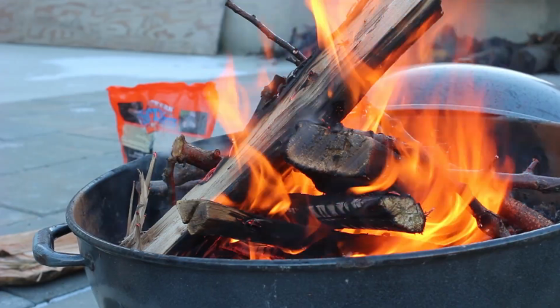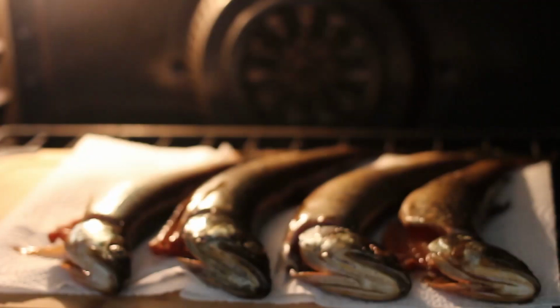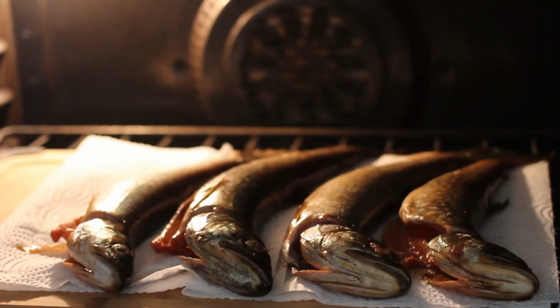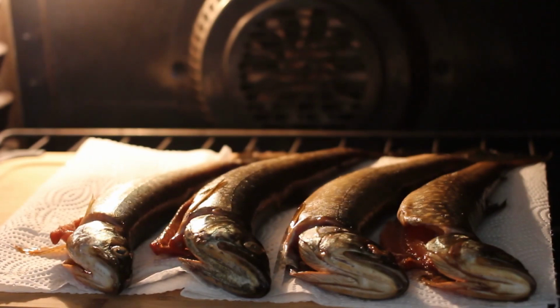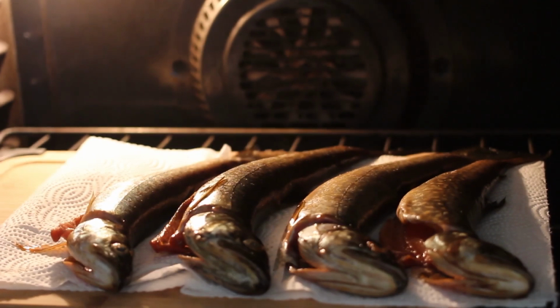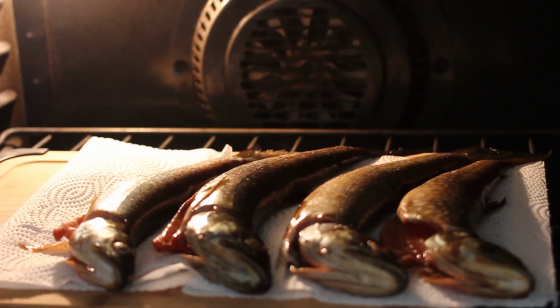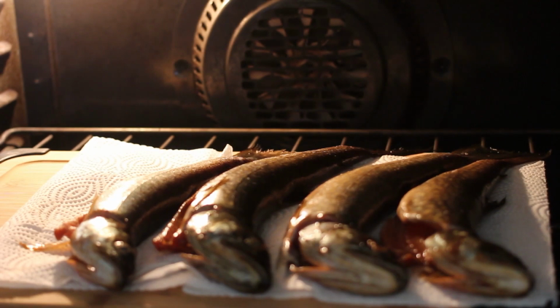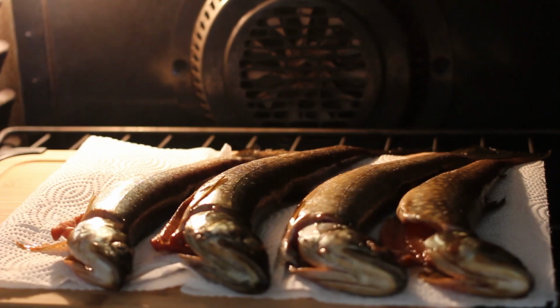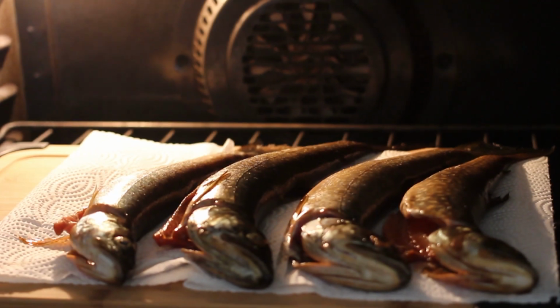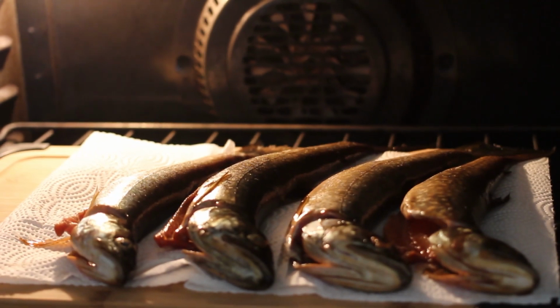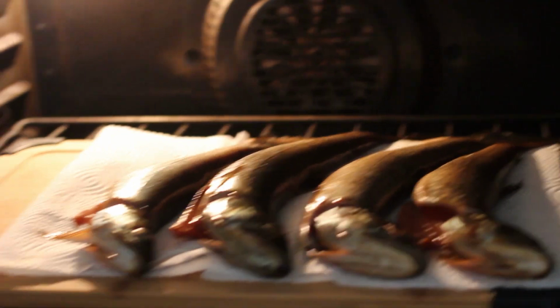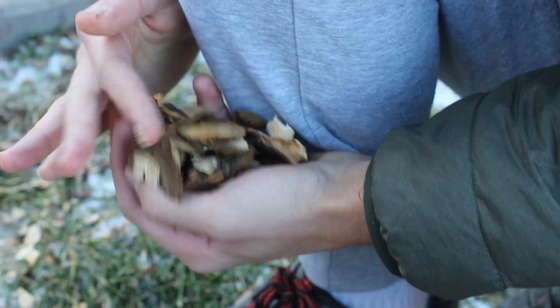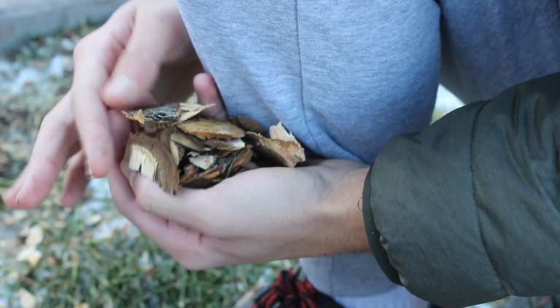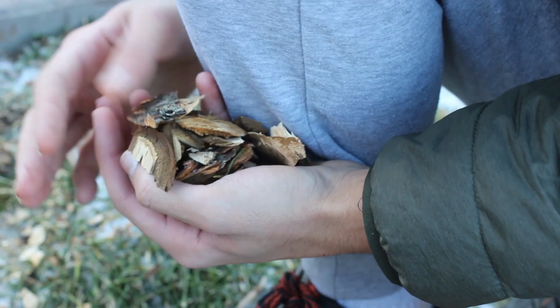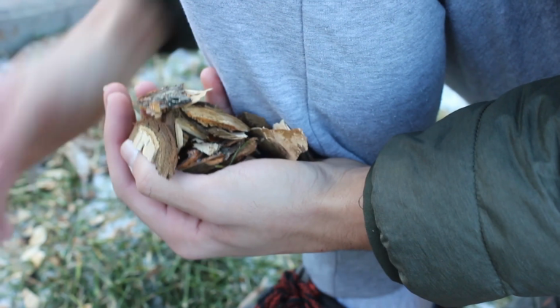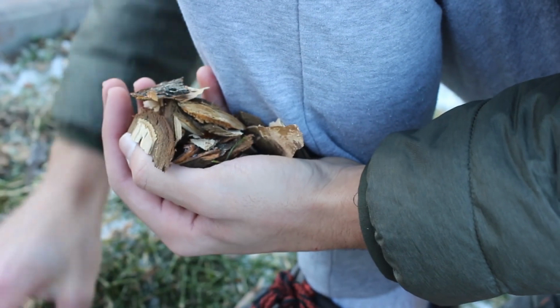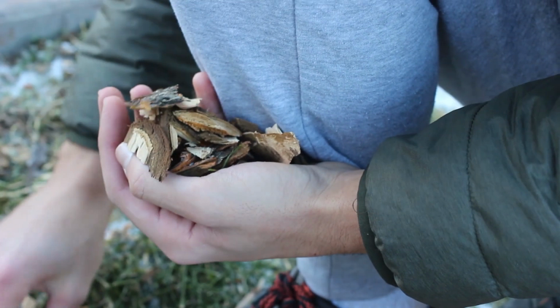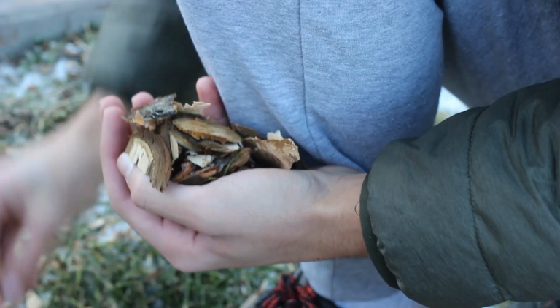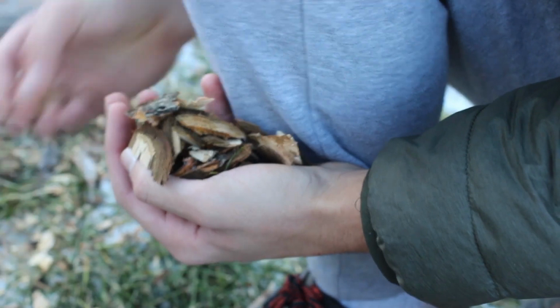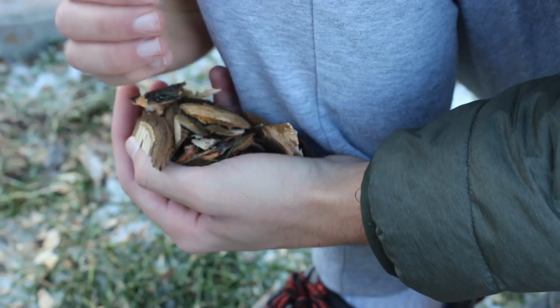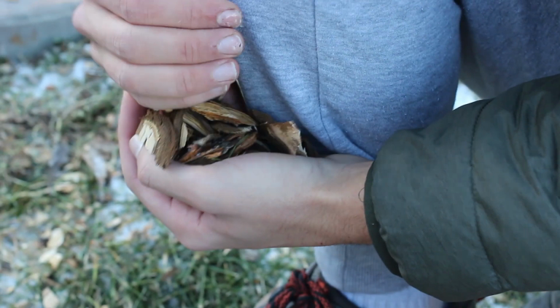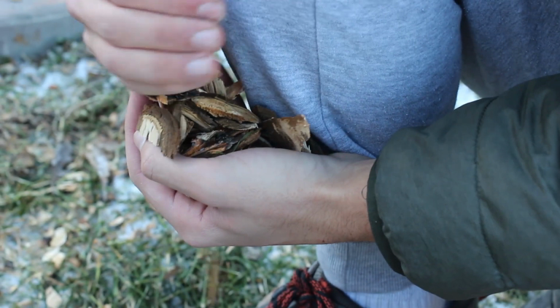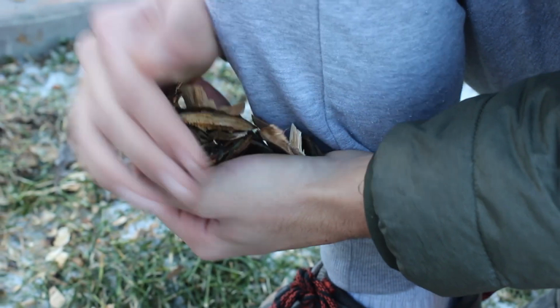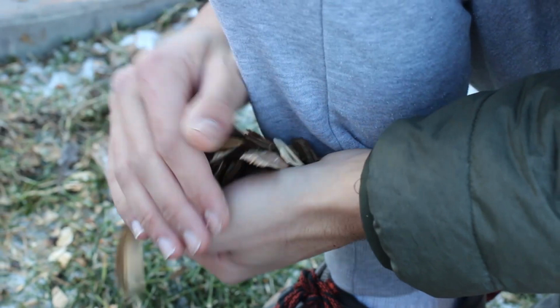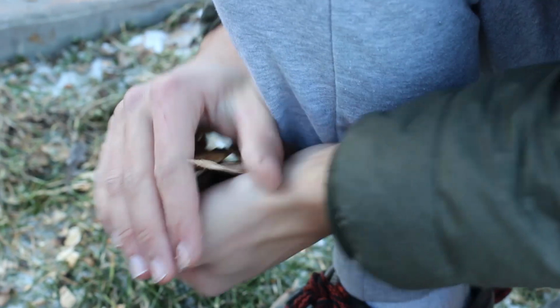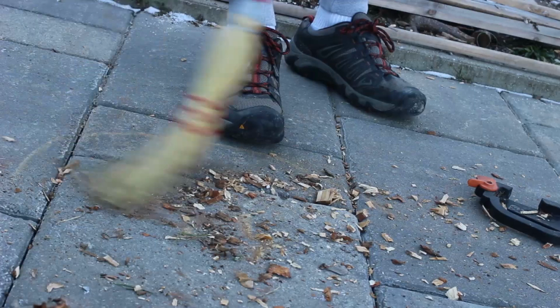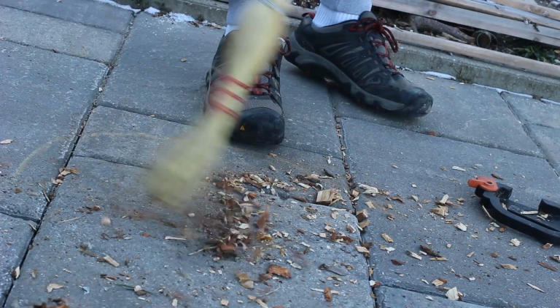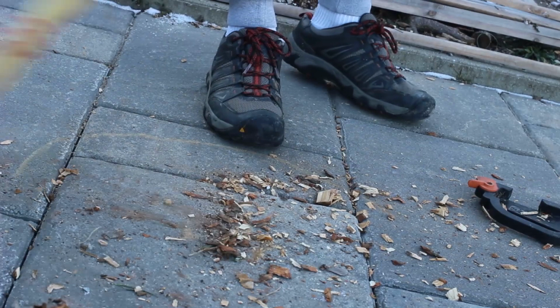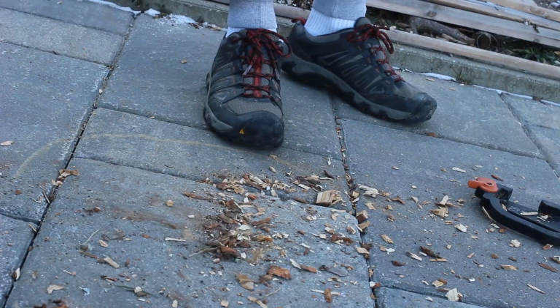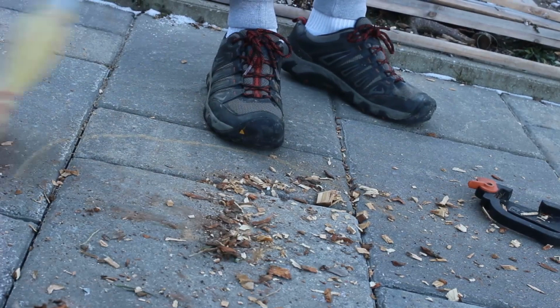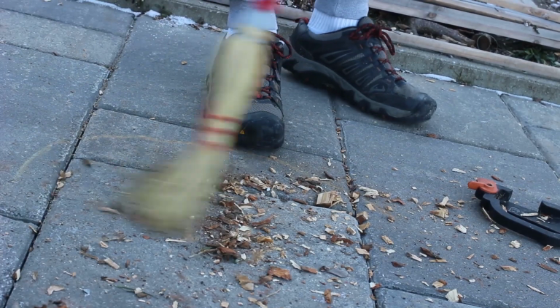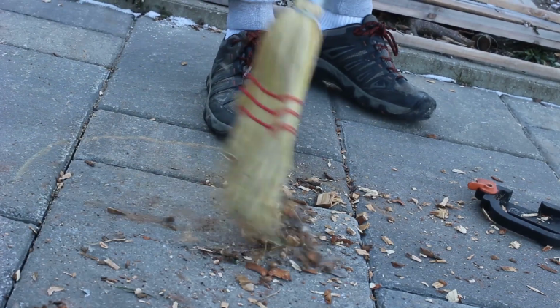I put the trout in the oven for a little bit just to let them dry off, while my brother was working on making the wood chips.